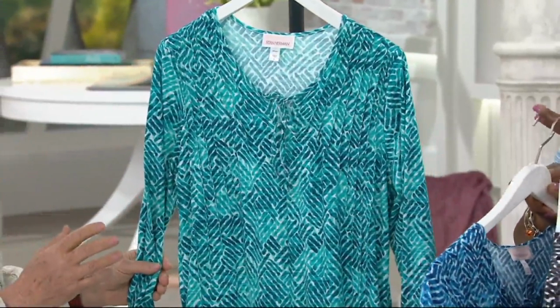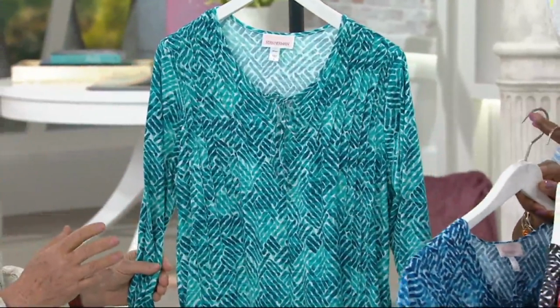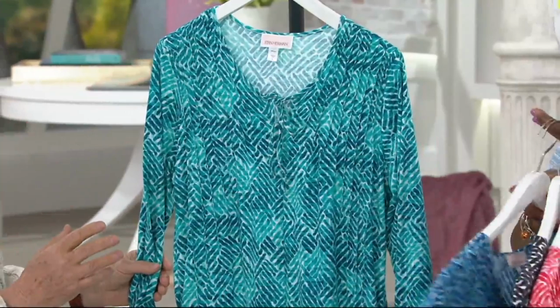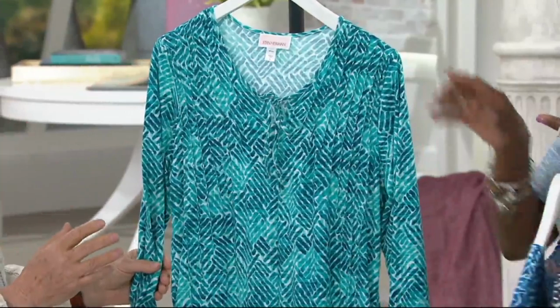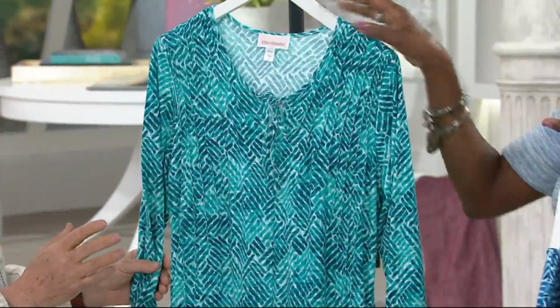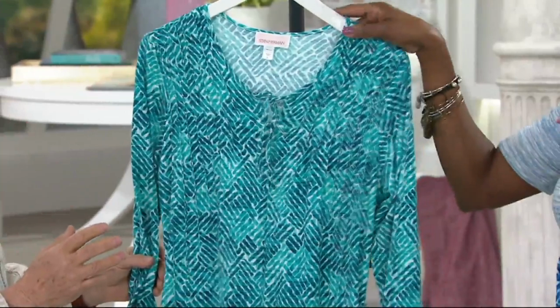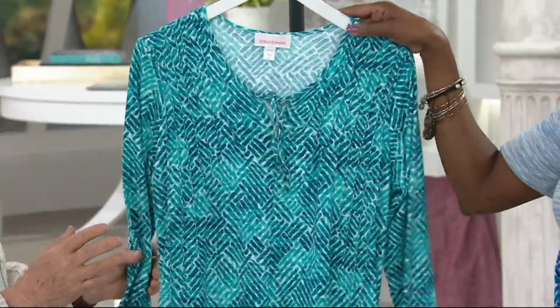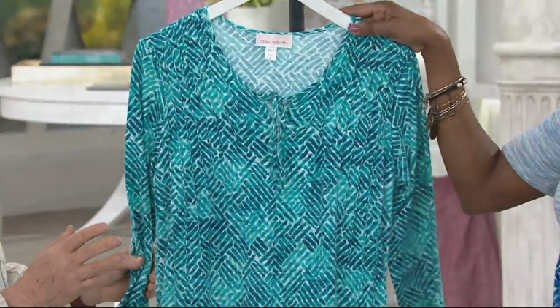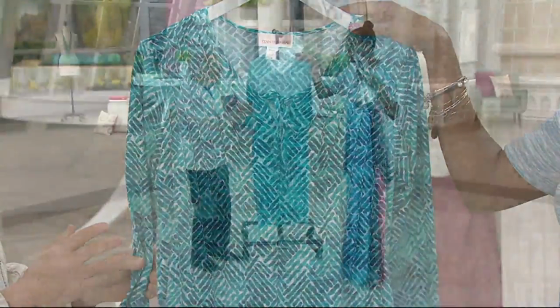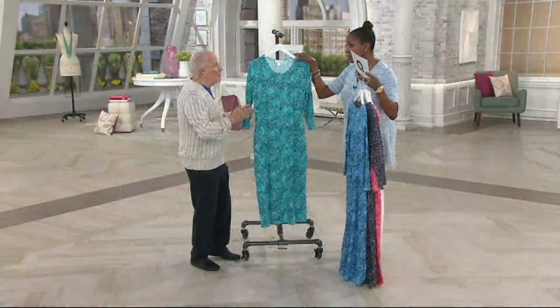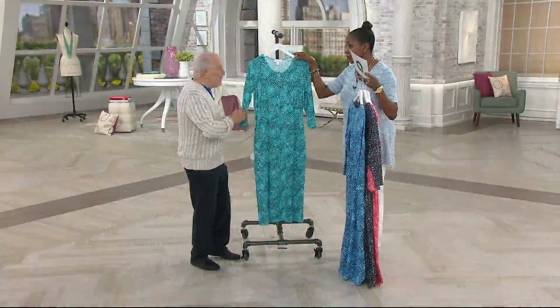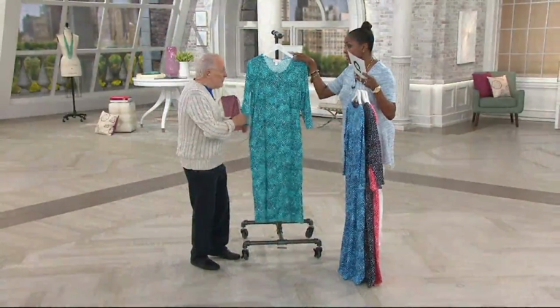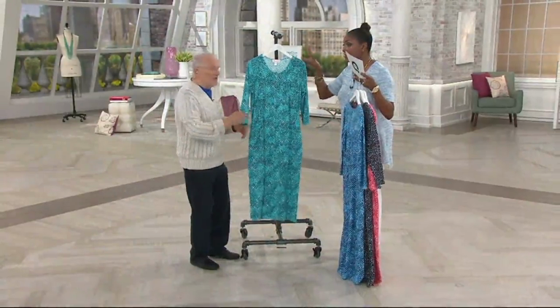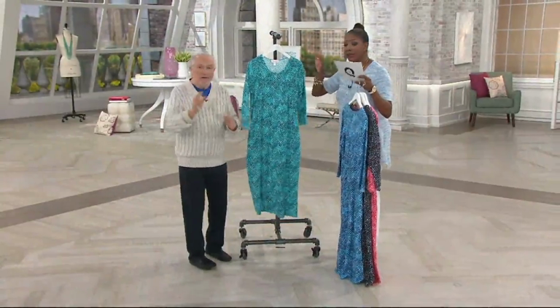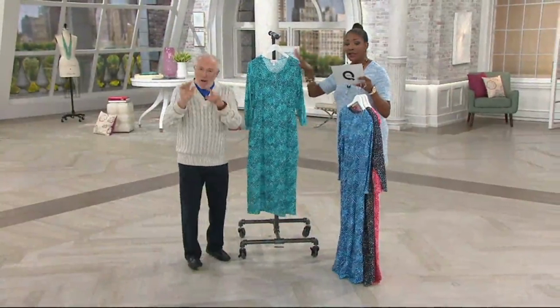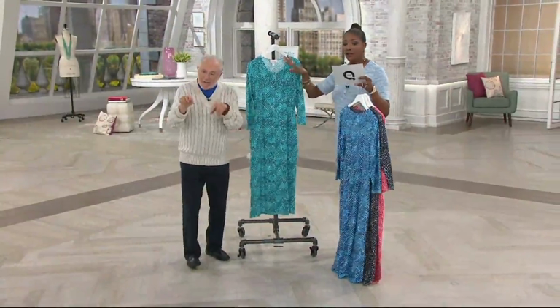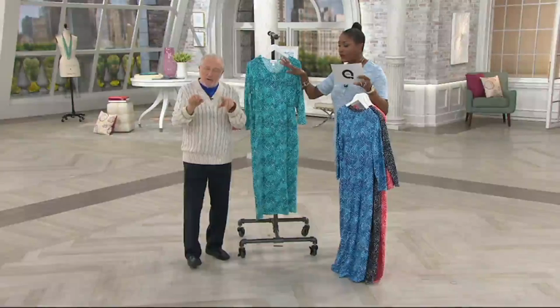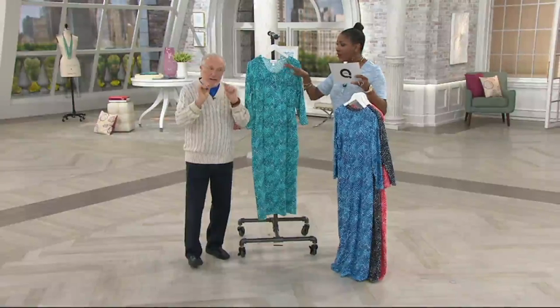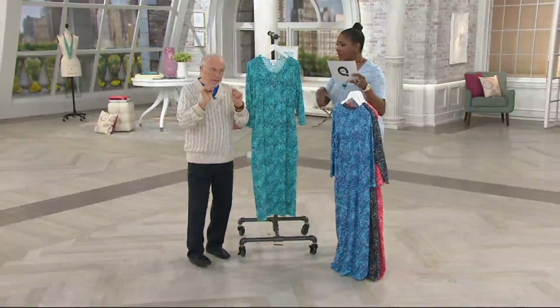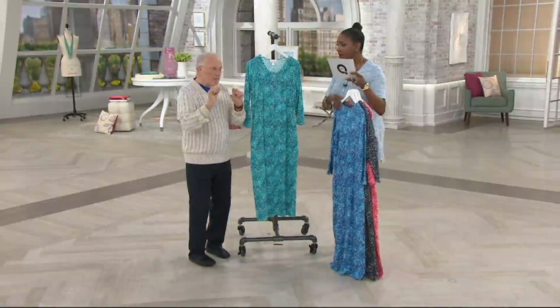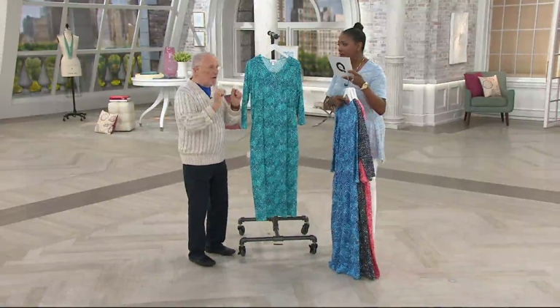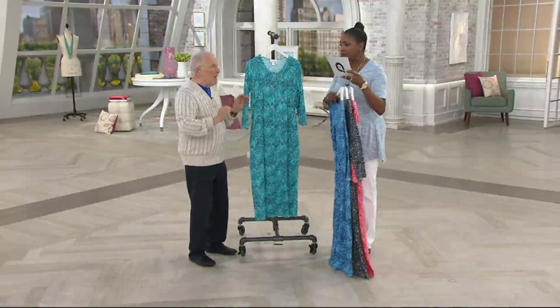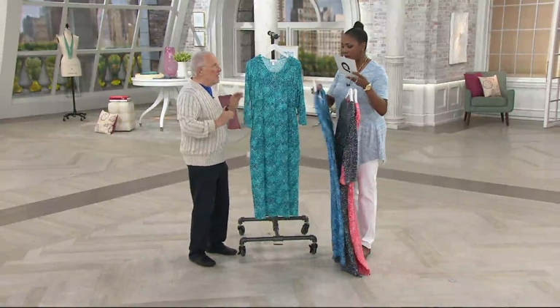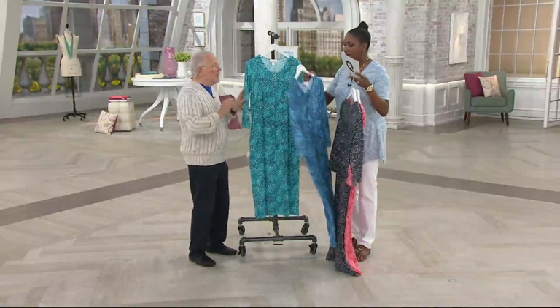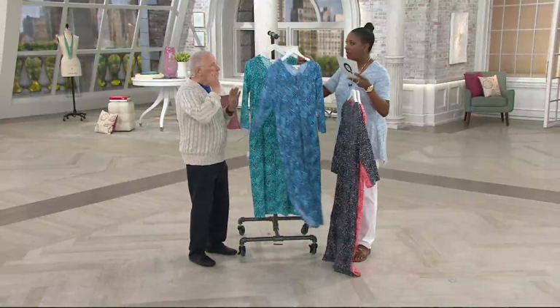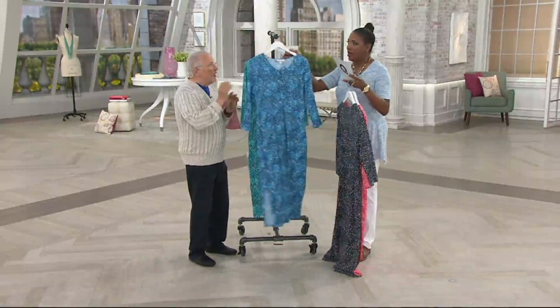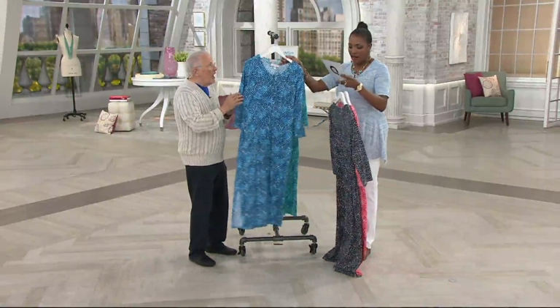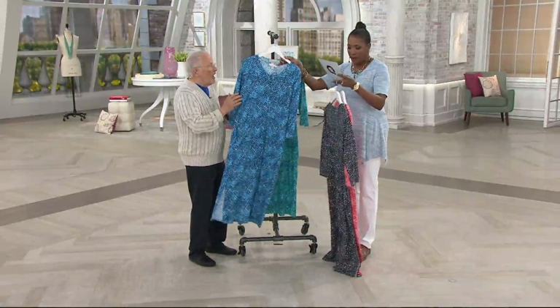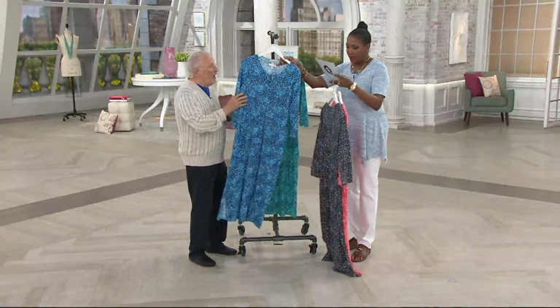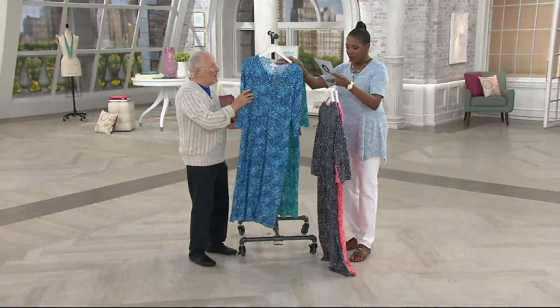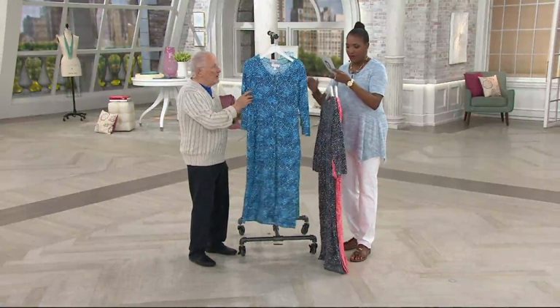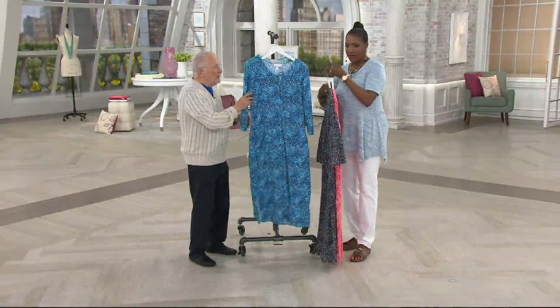We only have about 100 of these to go. If you want this one, you better get it now. I'm going to put this one up front because I think we can see the pattern a little bit better.